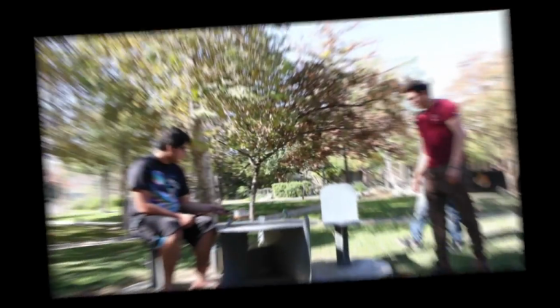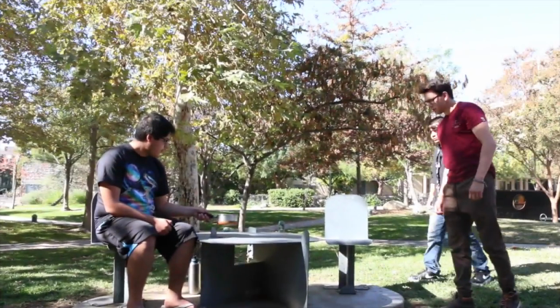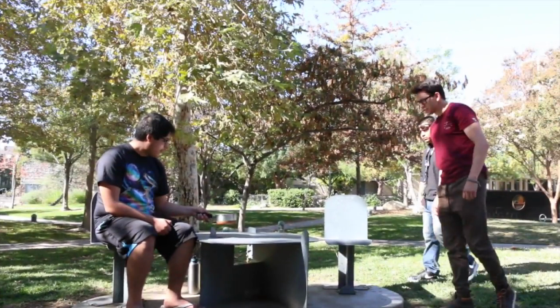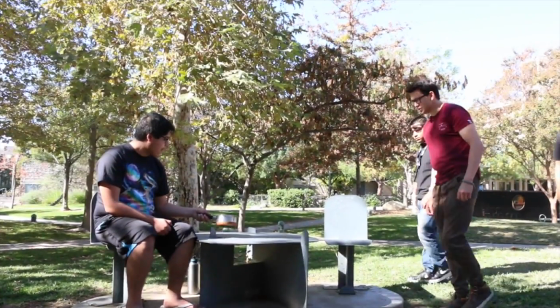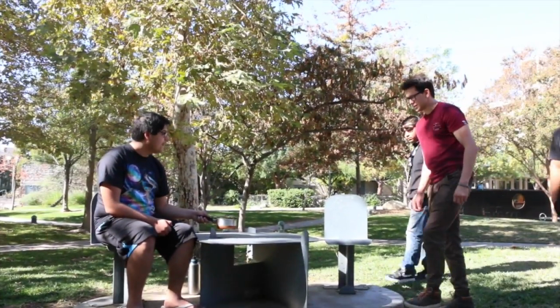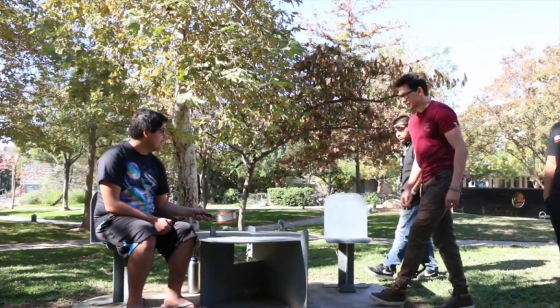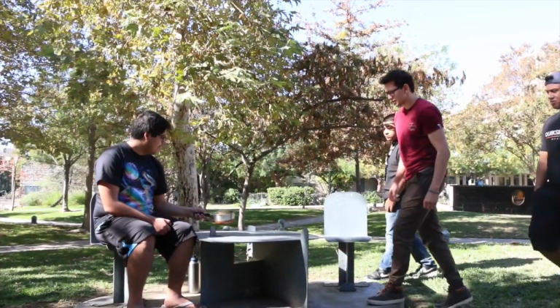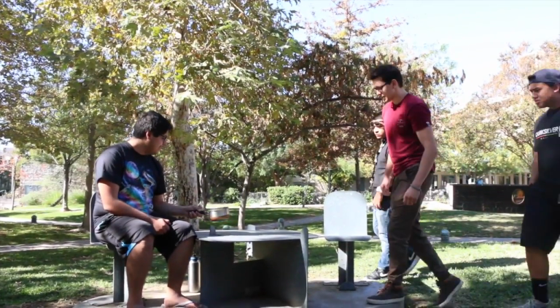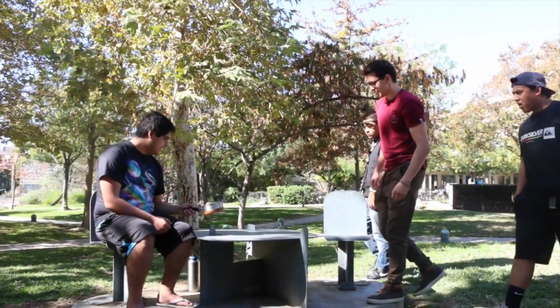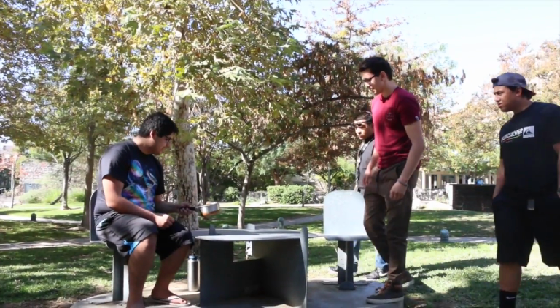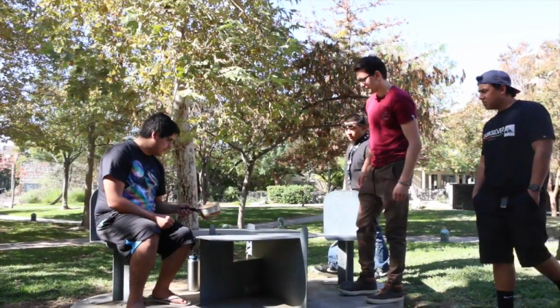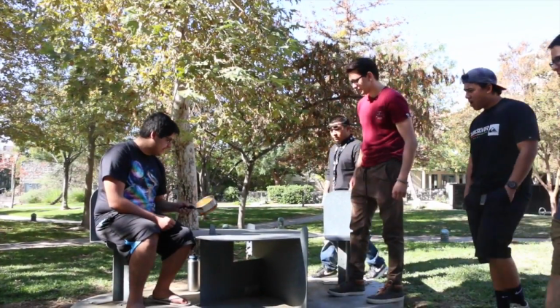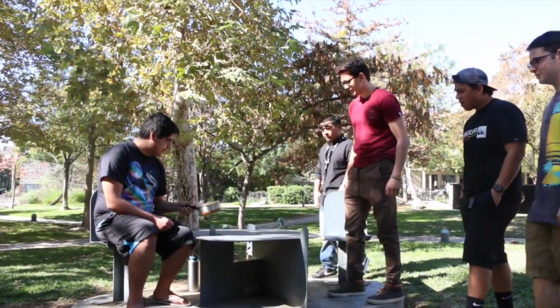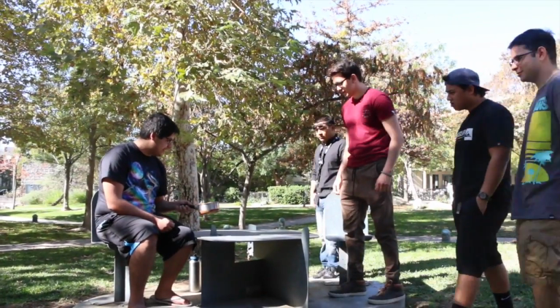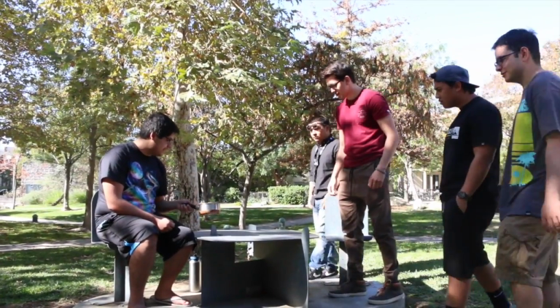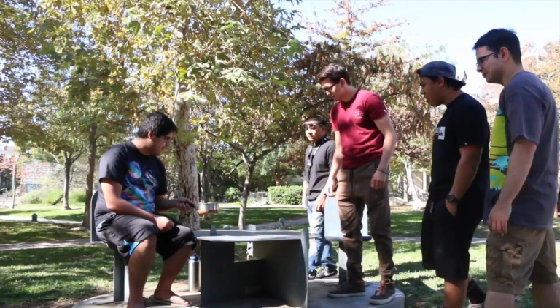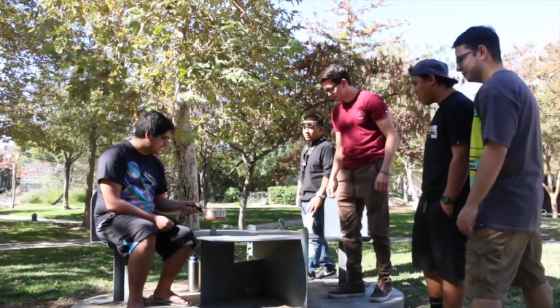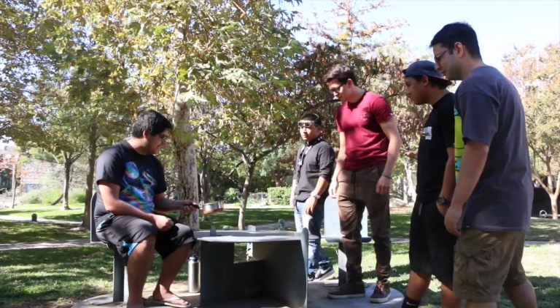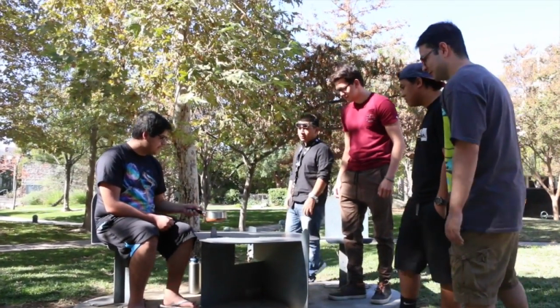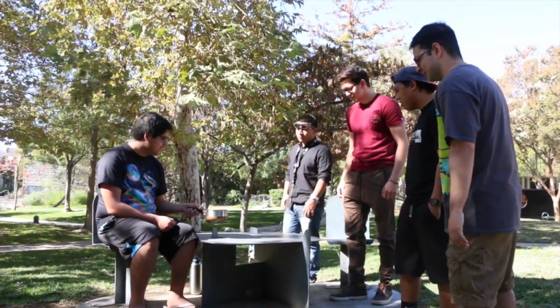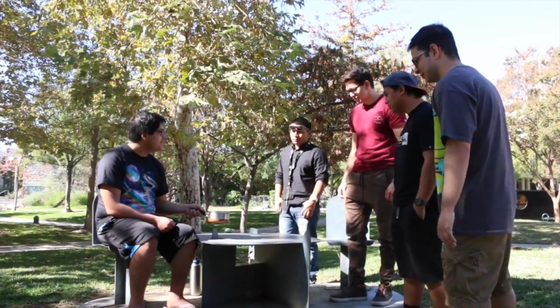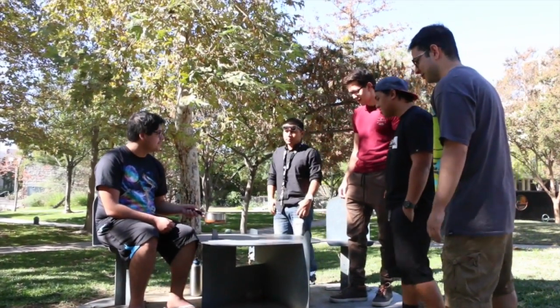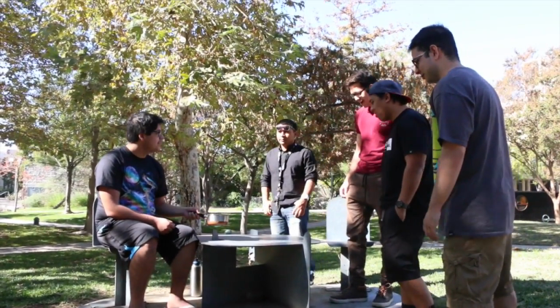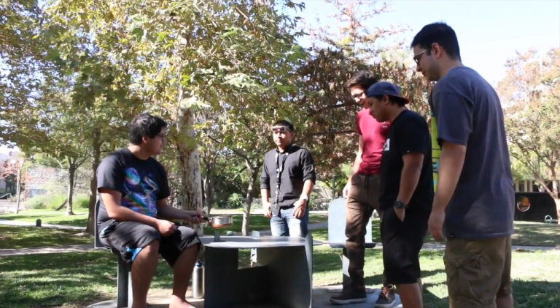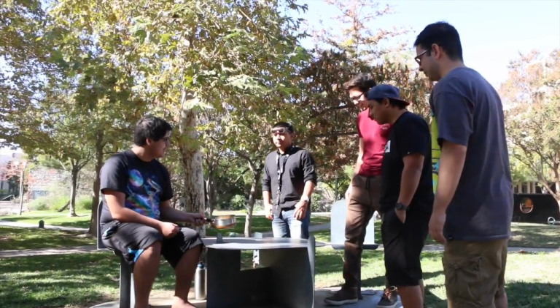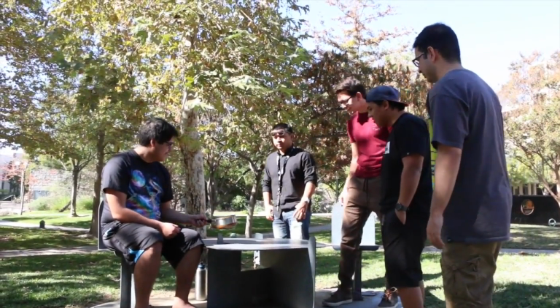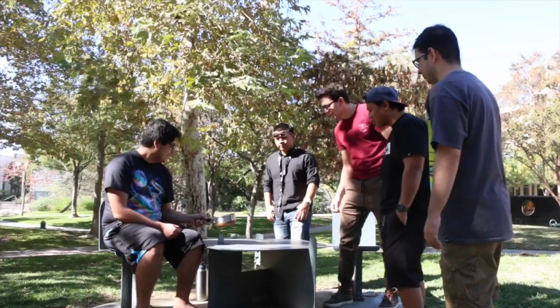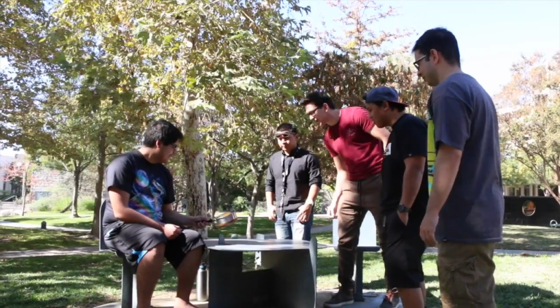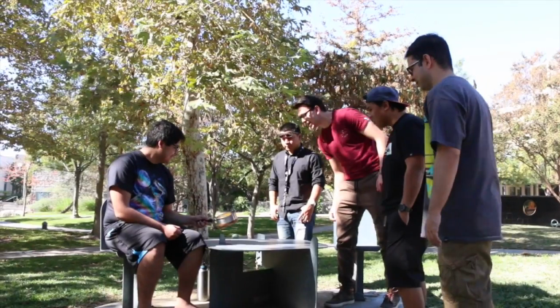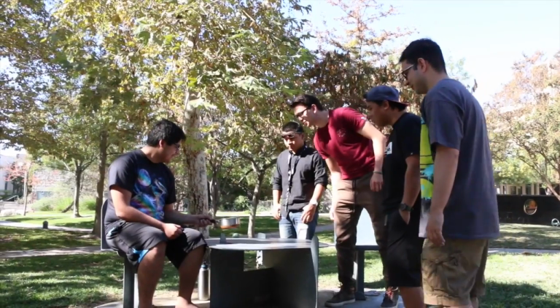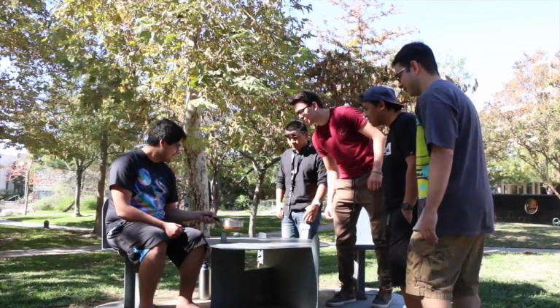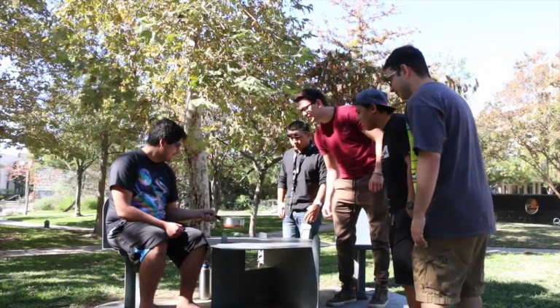Hey, what are you doing? Oh, you know, just working on the greatest piece of all time. What? Well, hold up. Show me.